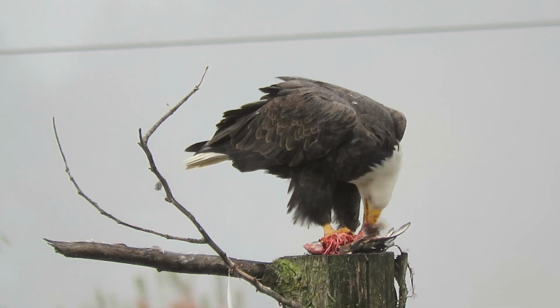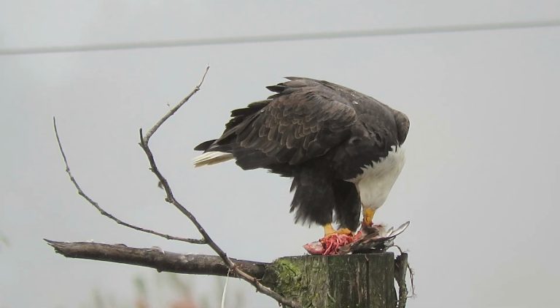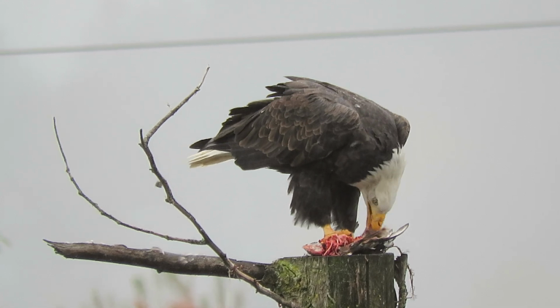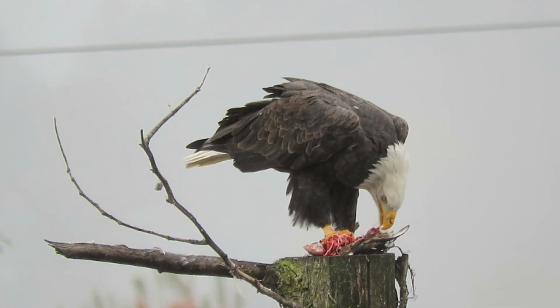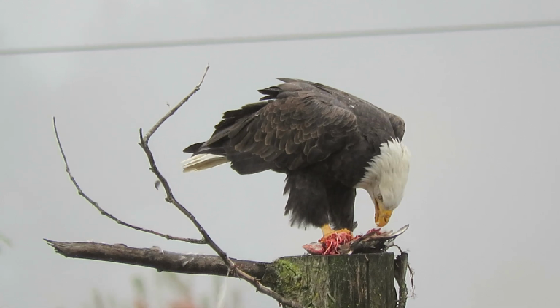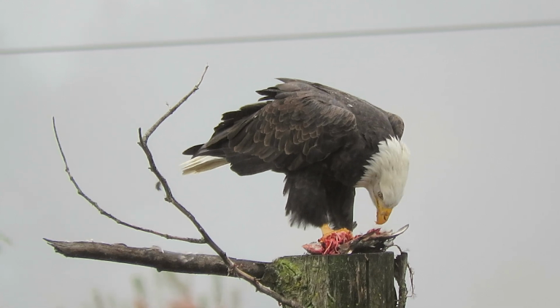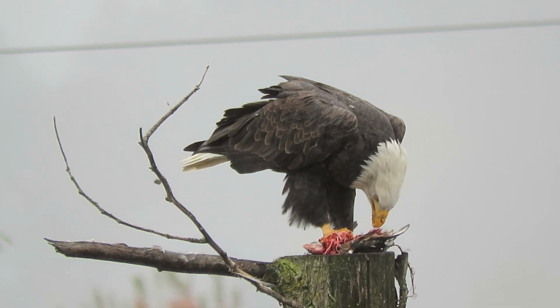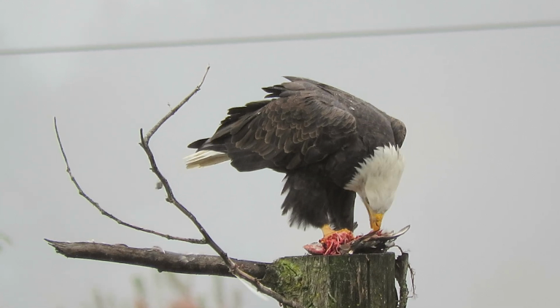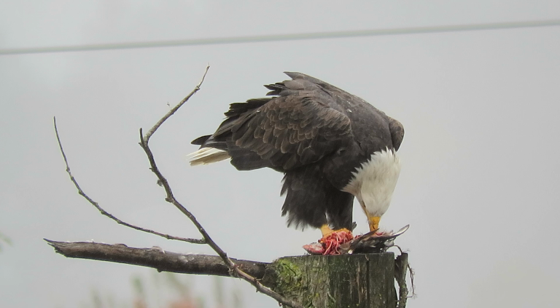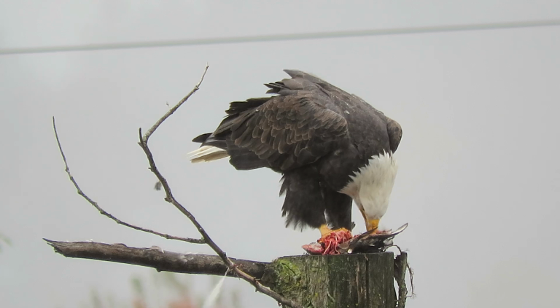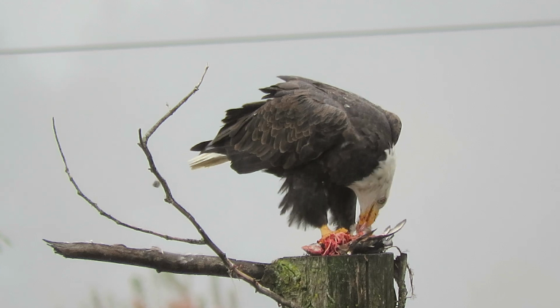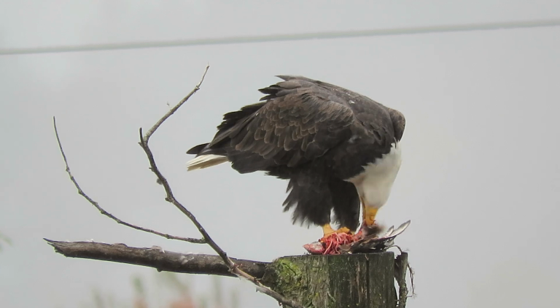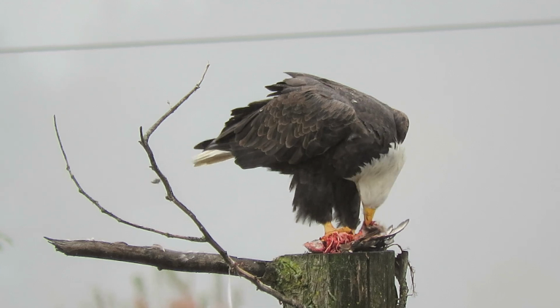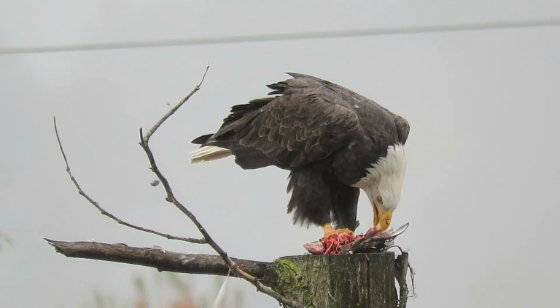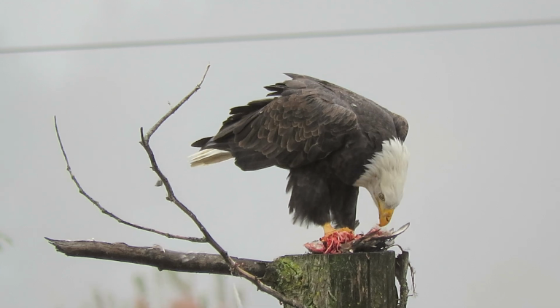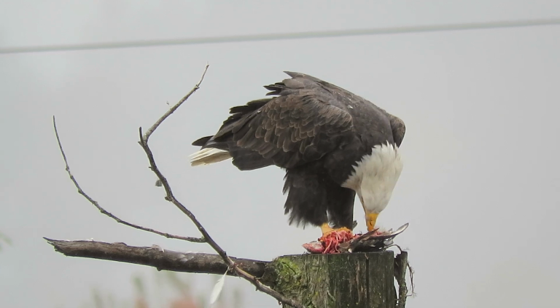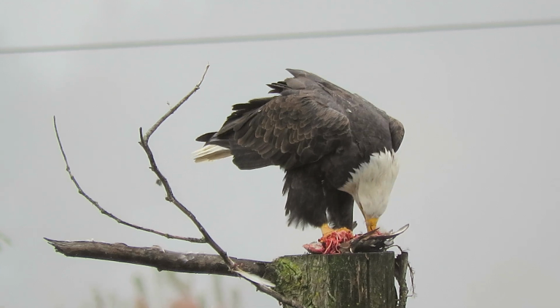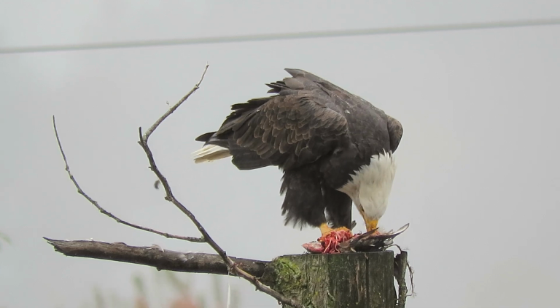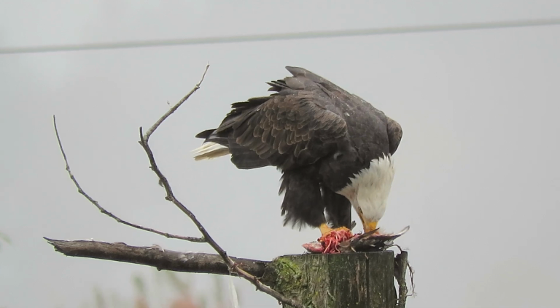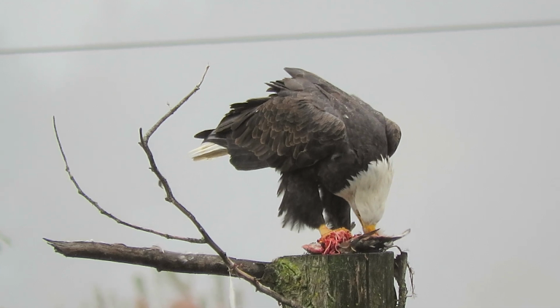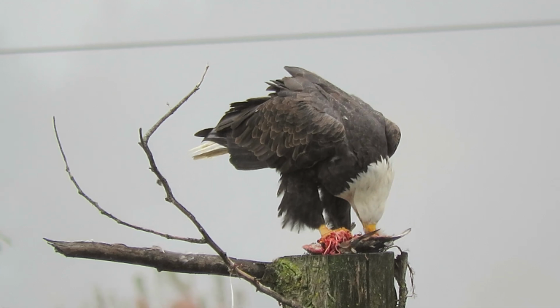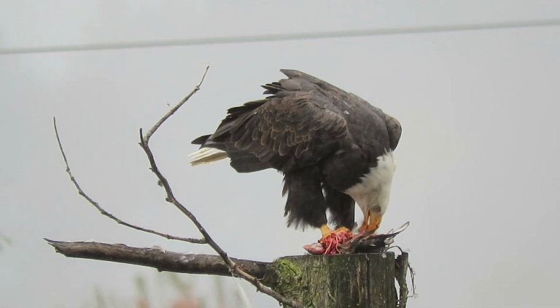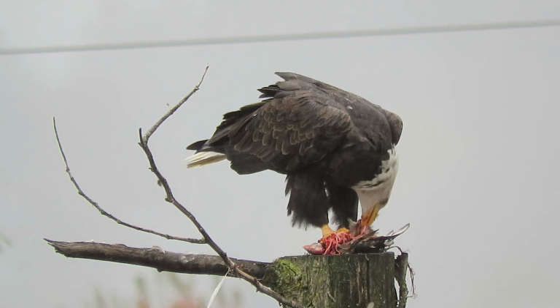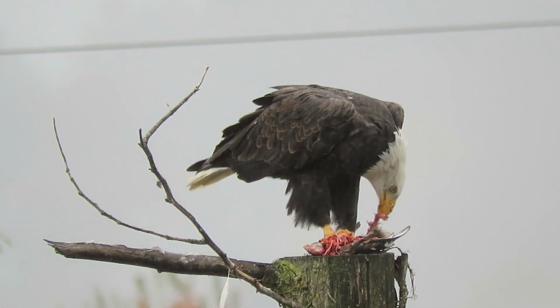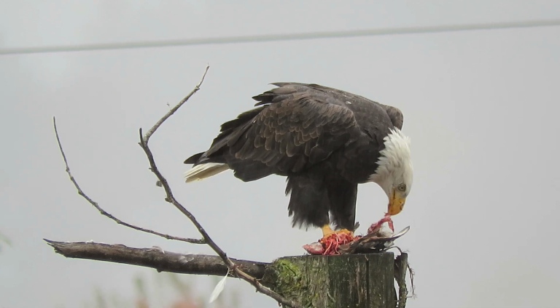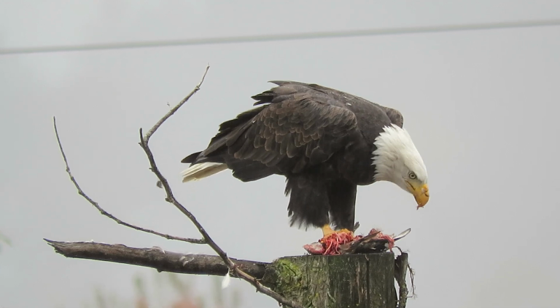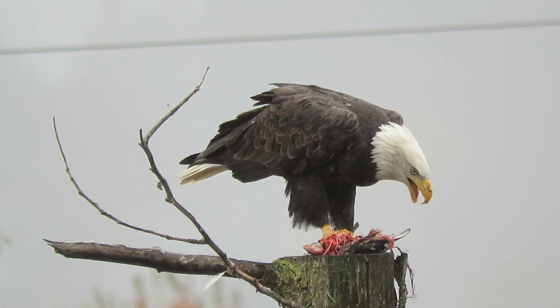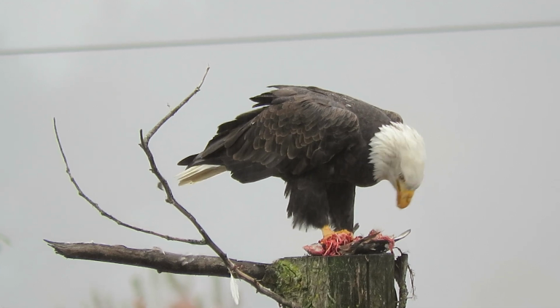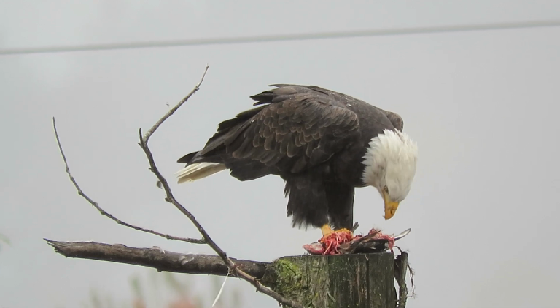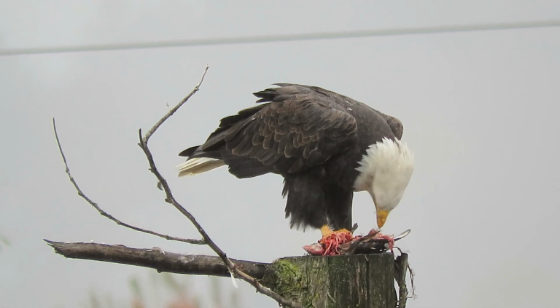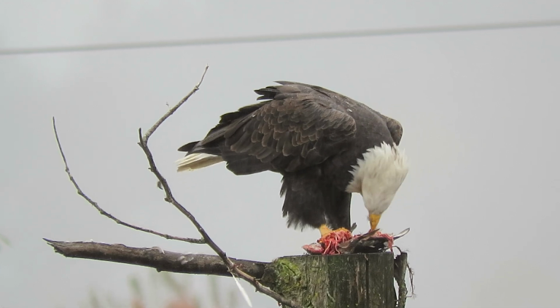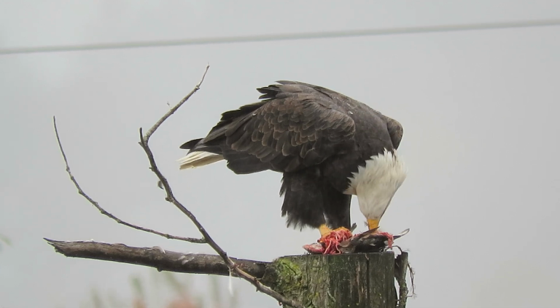Our lighting's good. We've got good filtered light. Bald eagle's having one good snack.